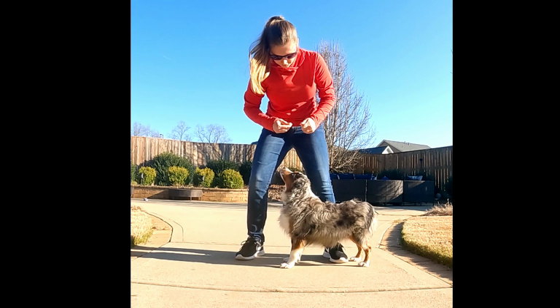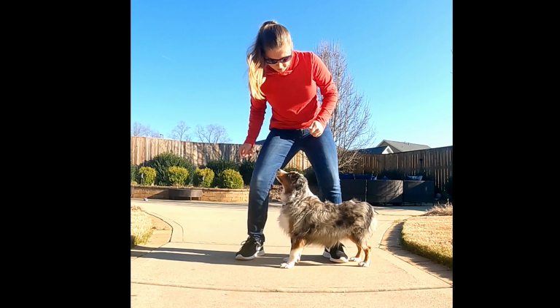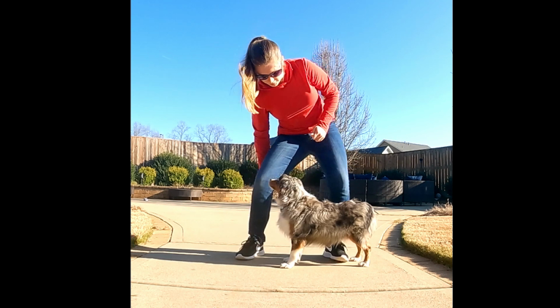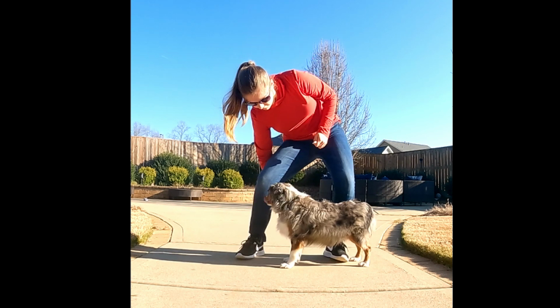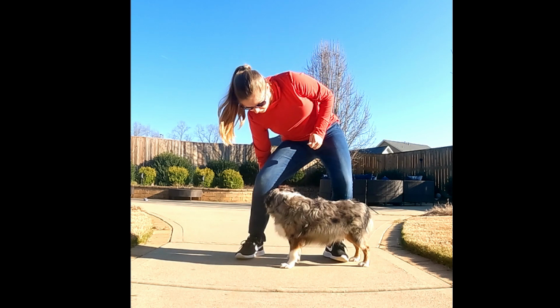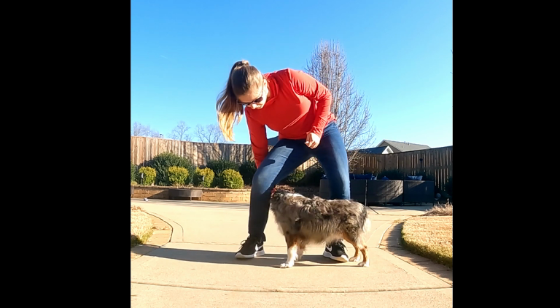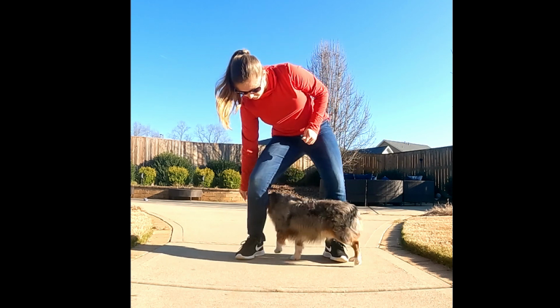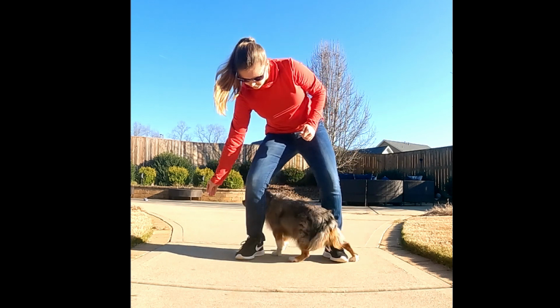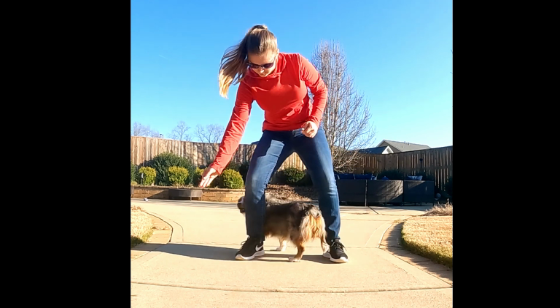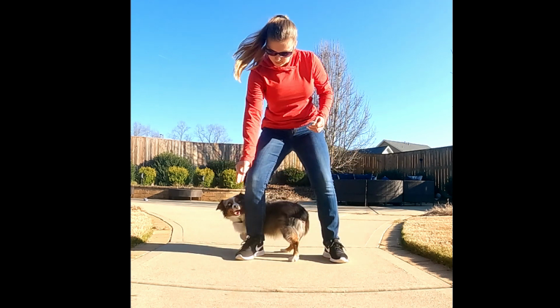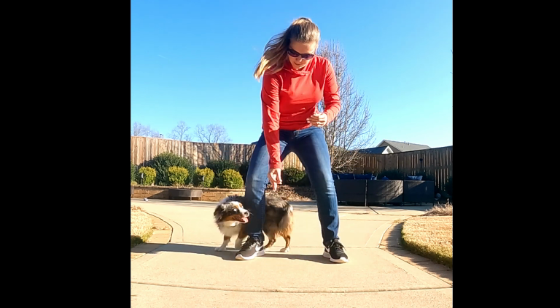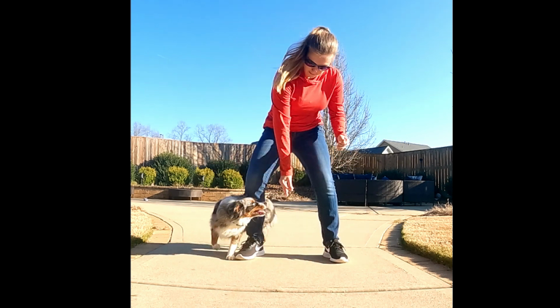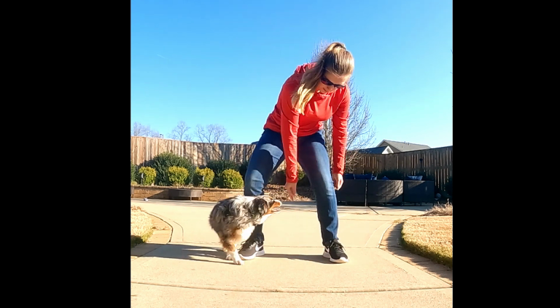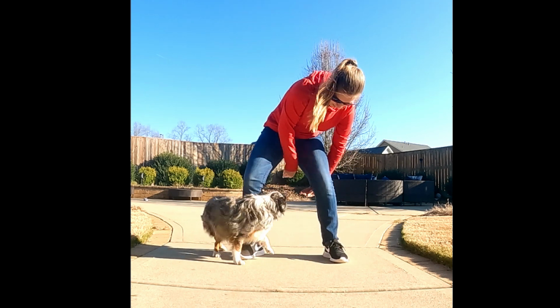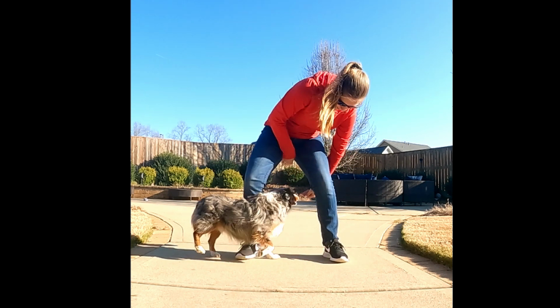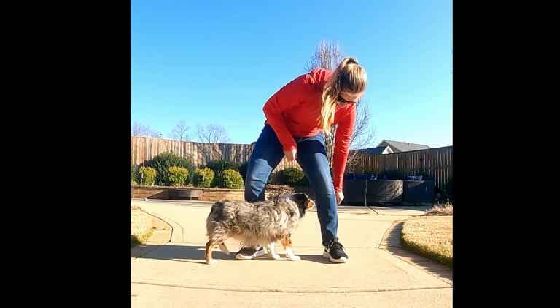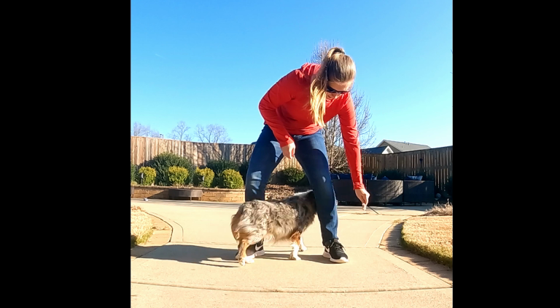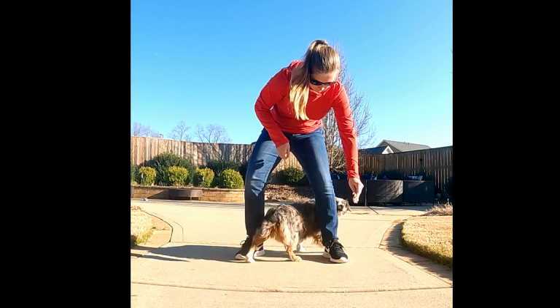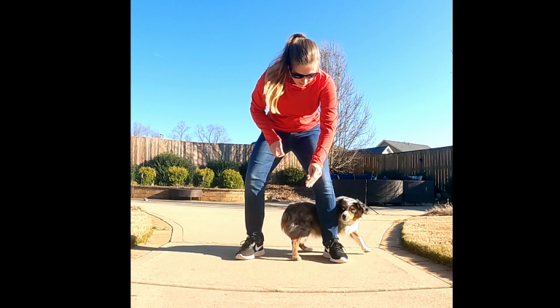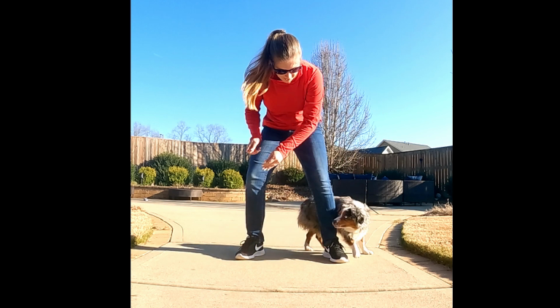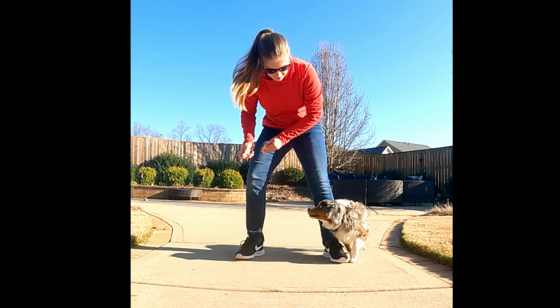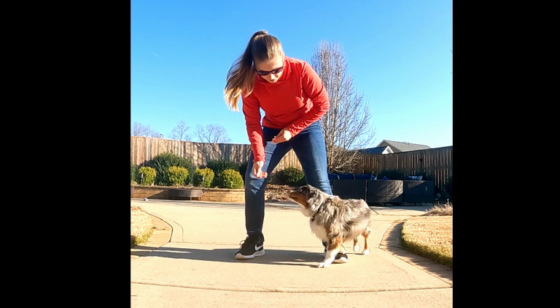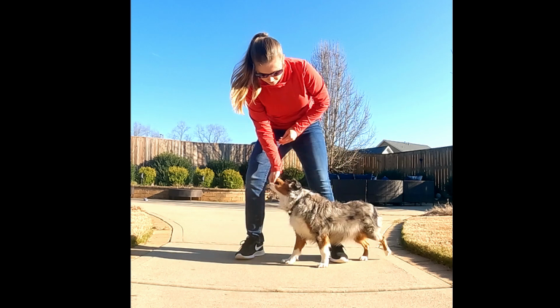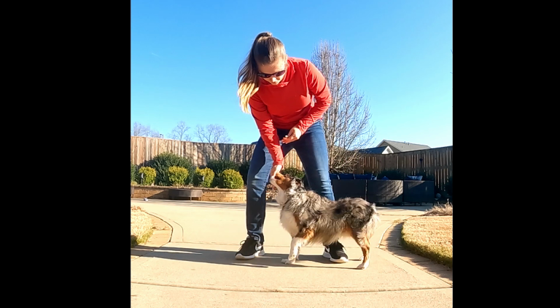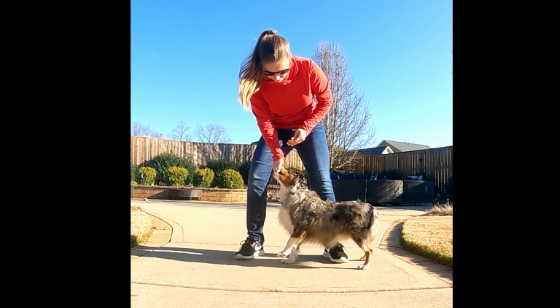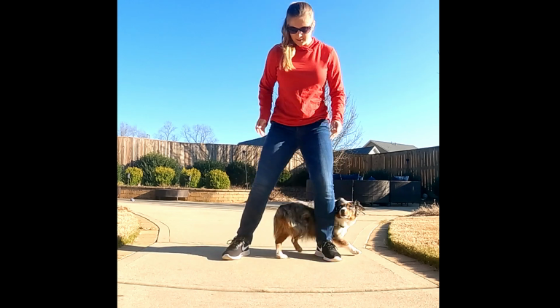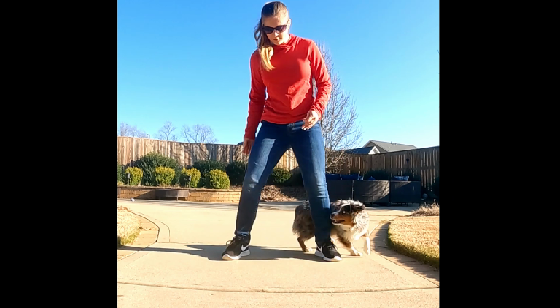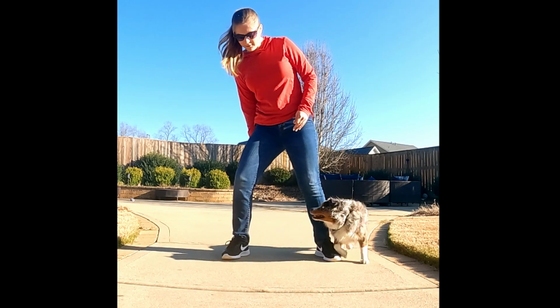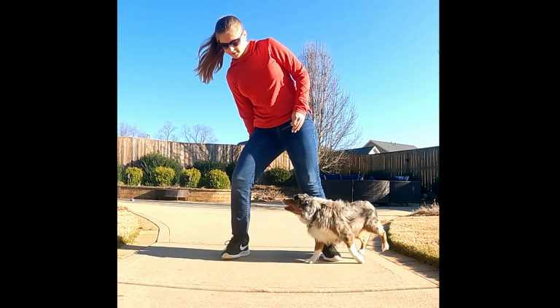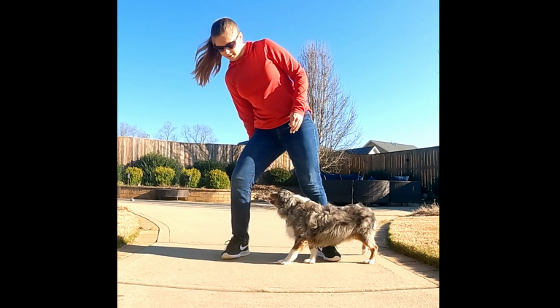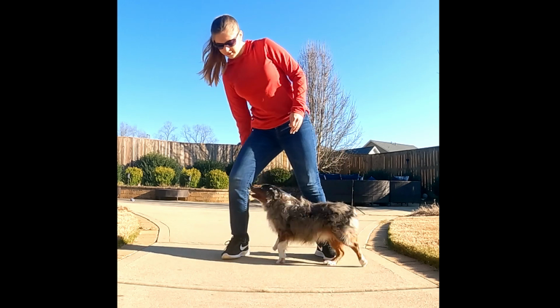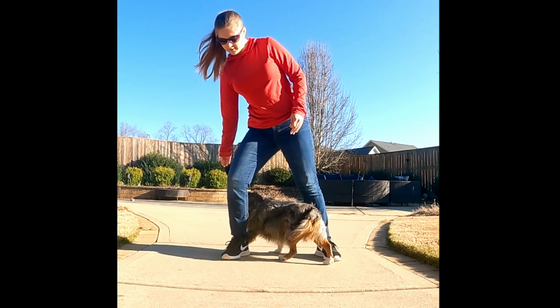After that, say 'weave' and then go through the same motion again. Go through a couple of repetitions and then try fading the lure.